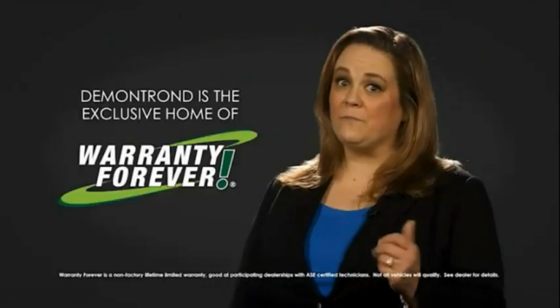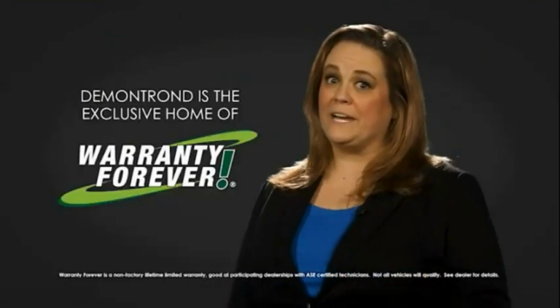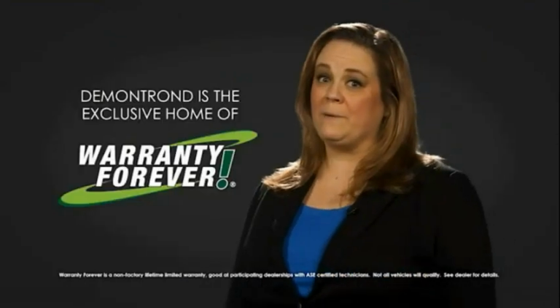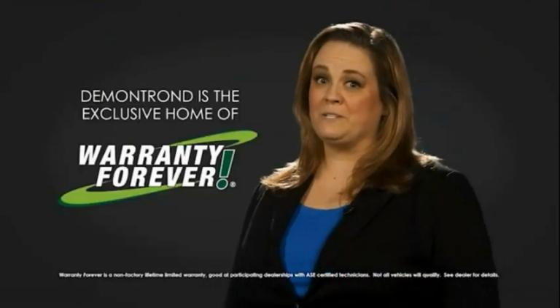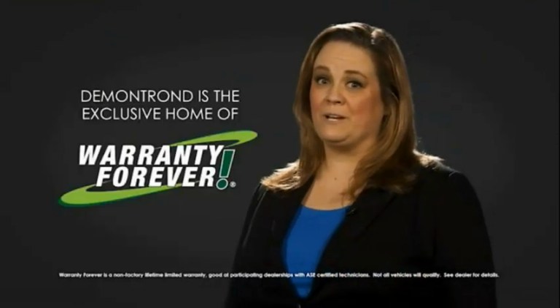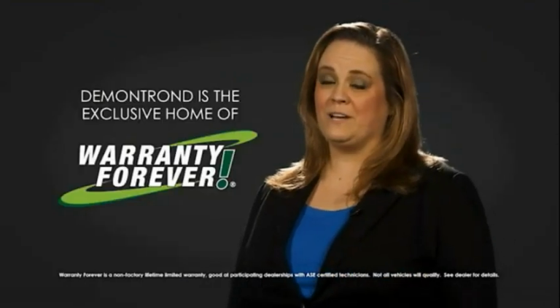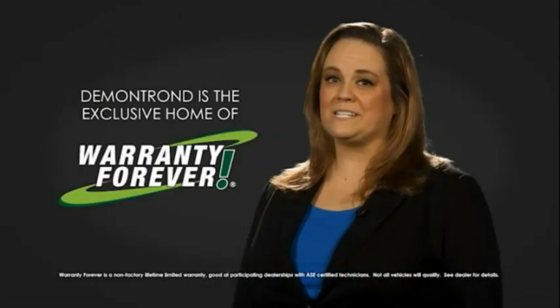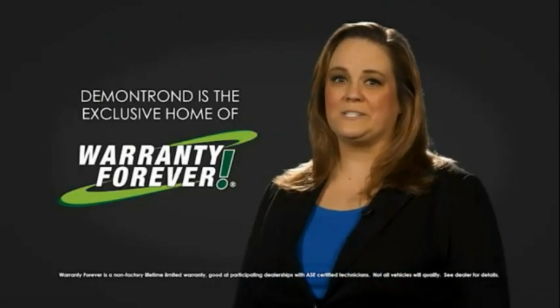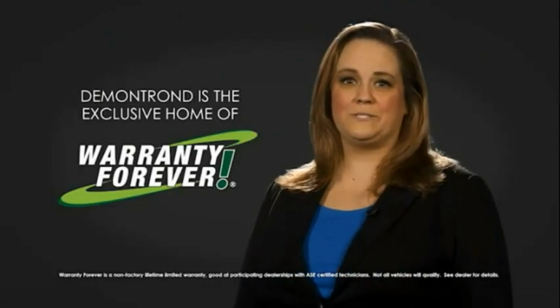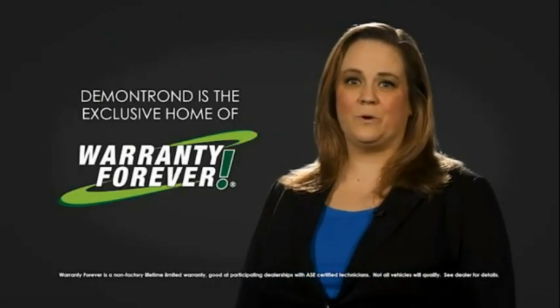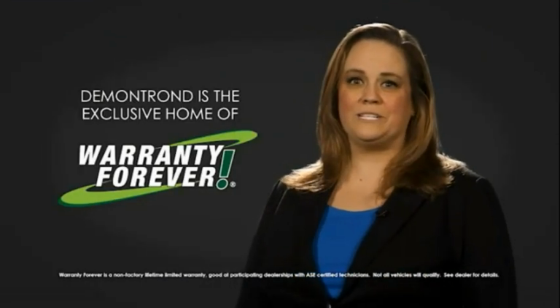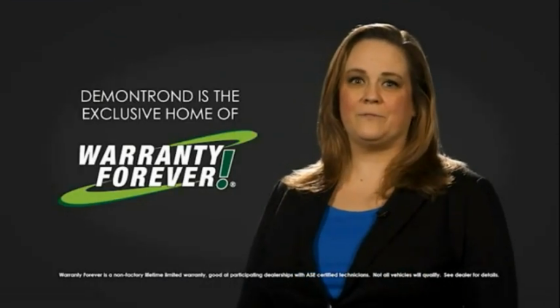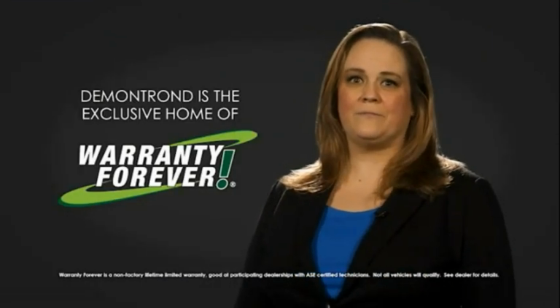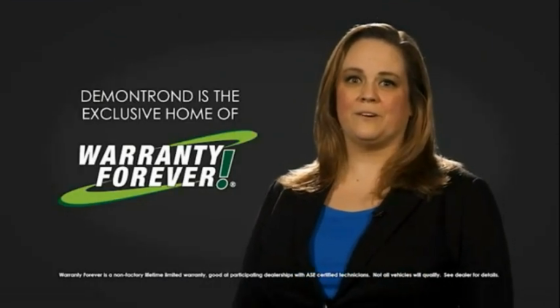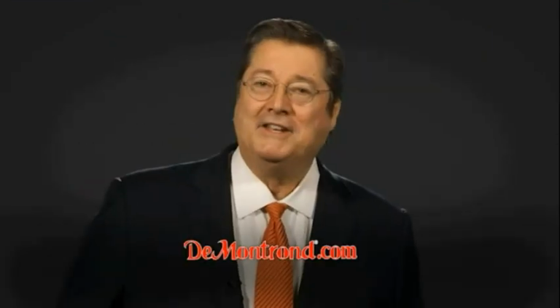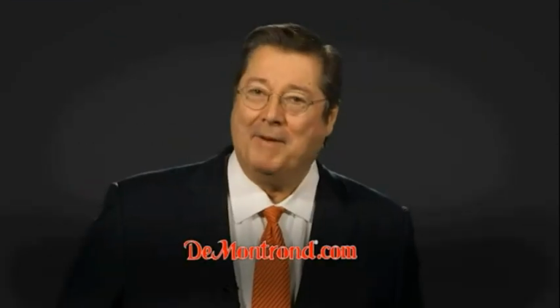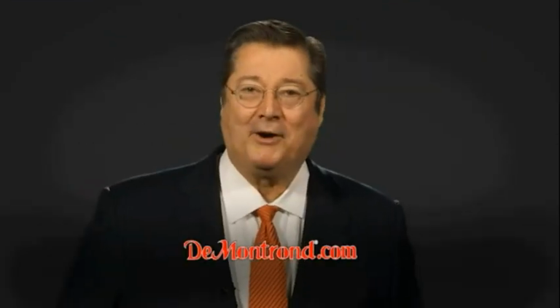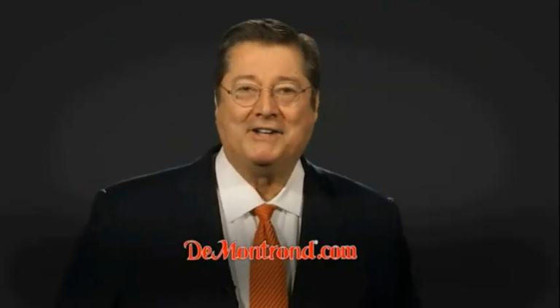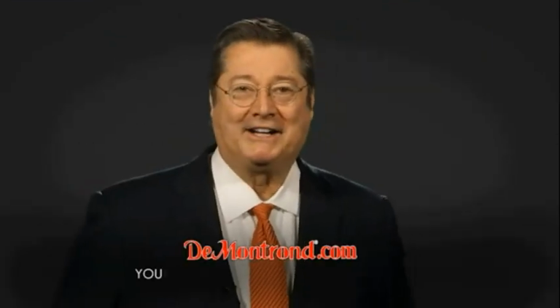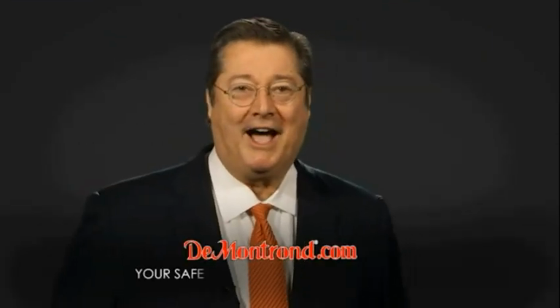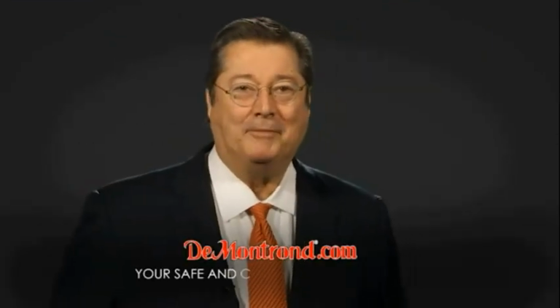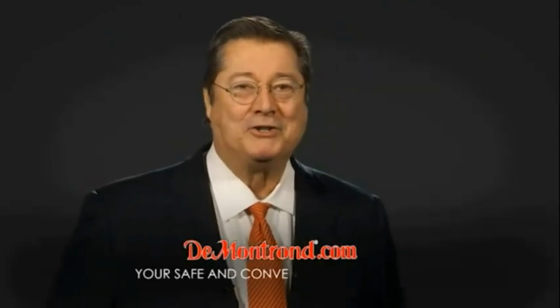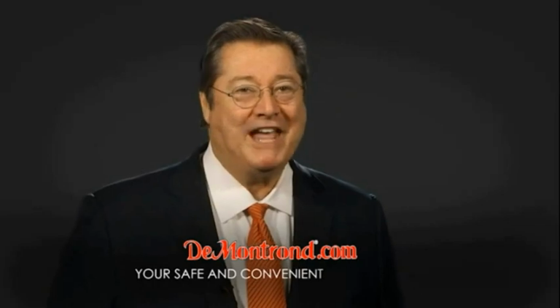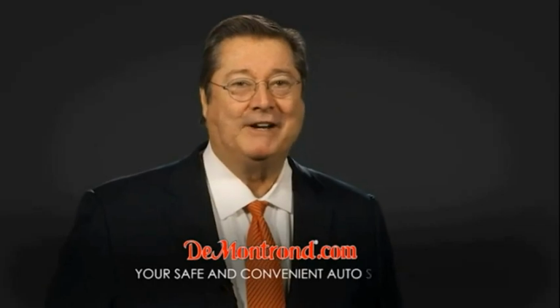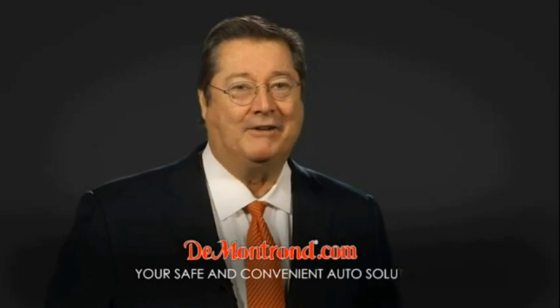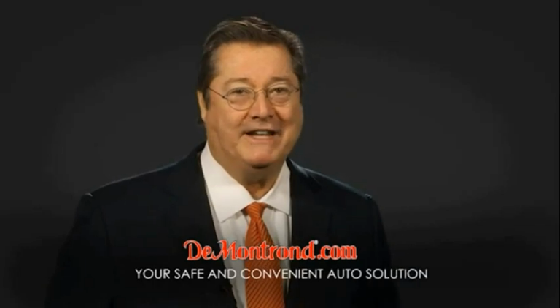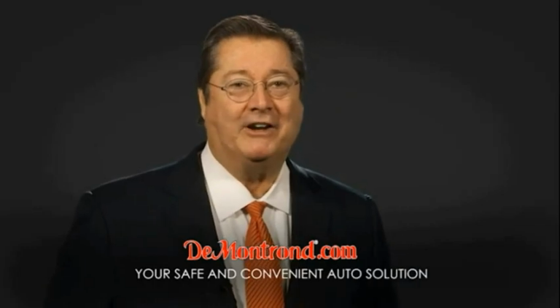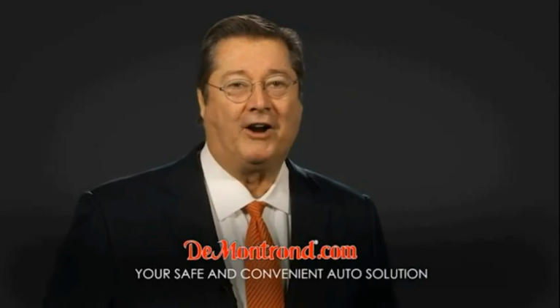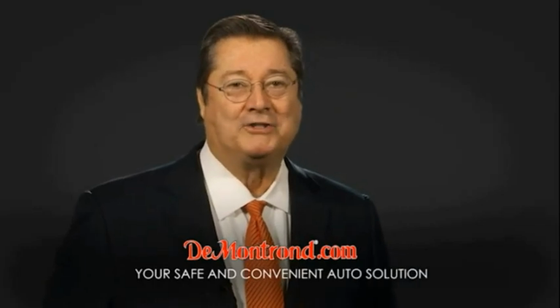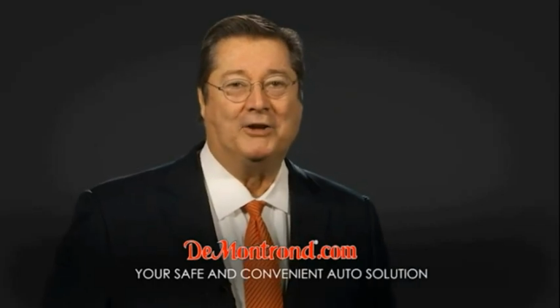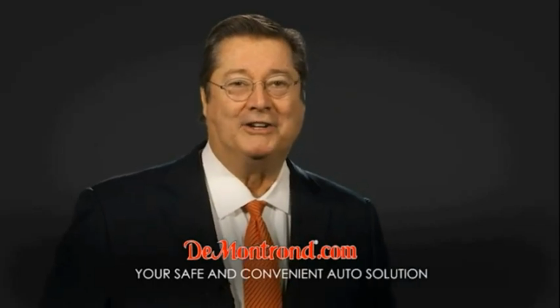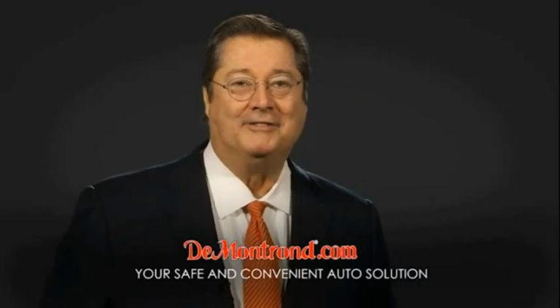And don't forget about DeMontrond's exclusive warranty forever. DeMontrond.com — your safe and convenient auto solution.